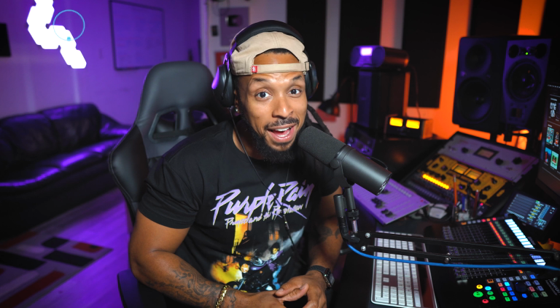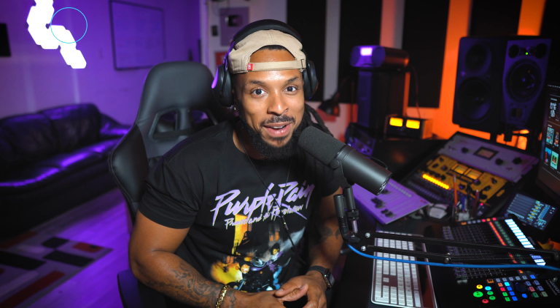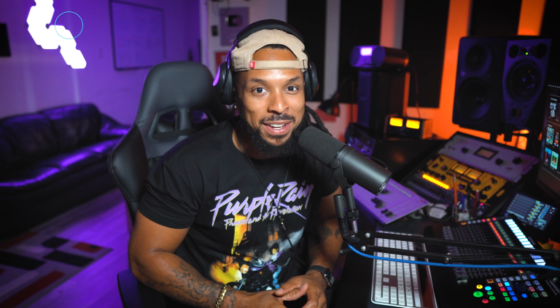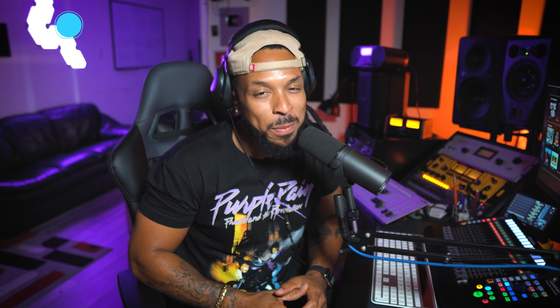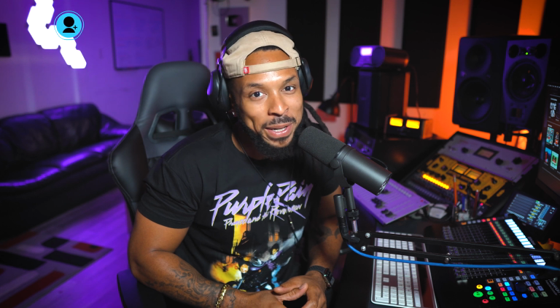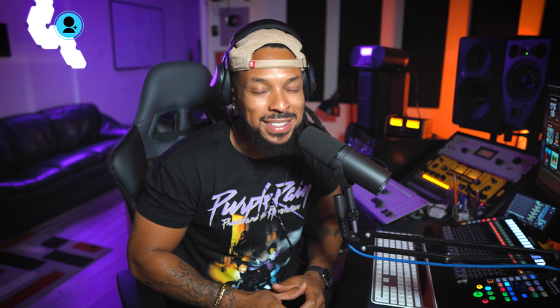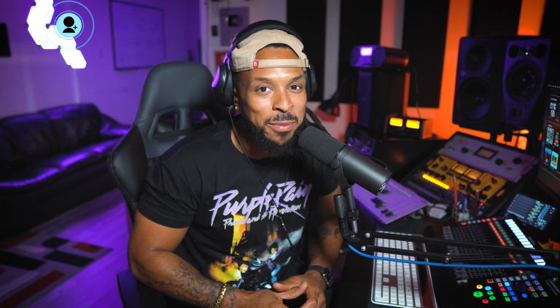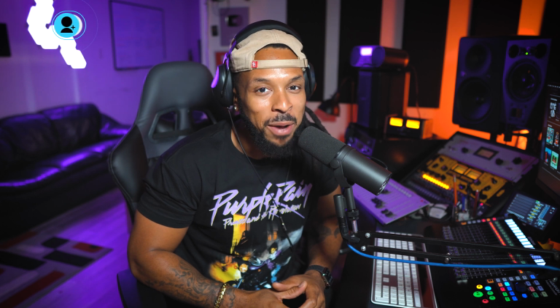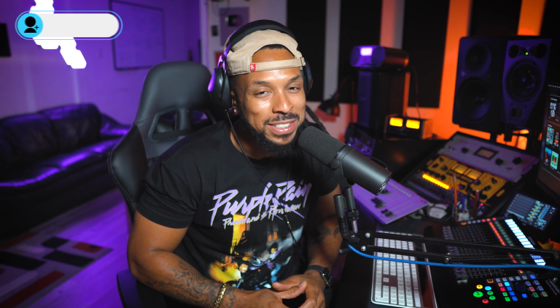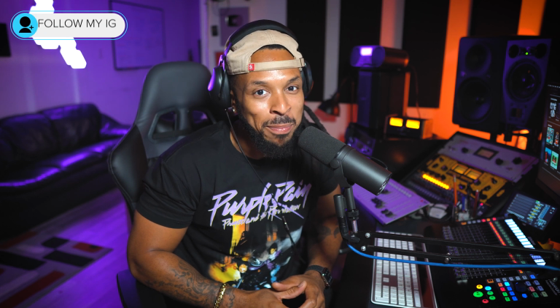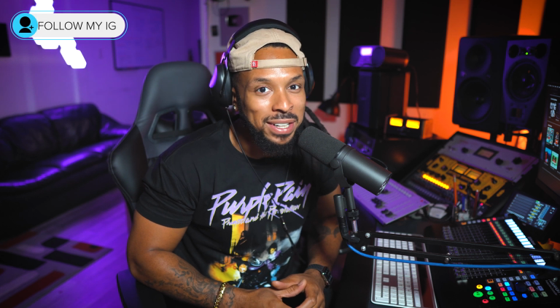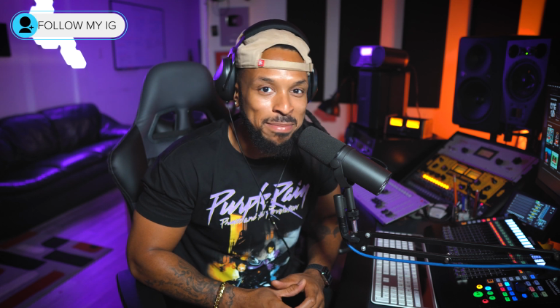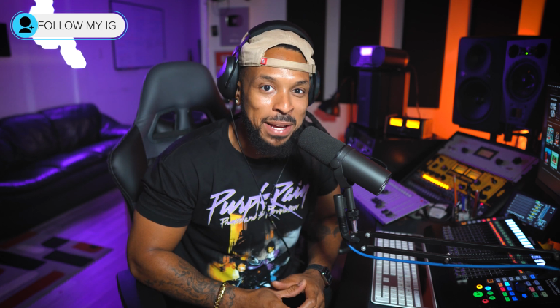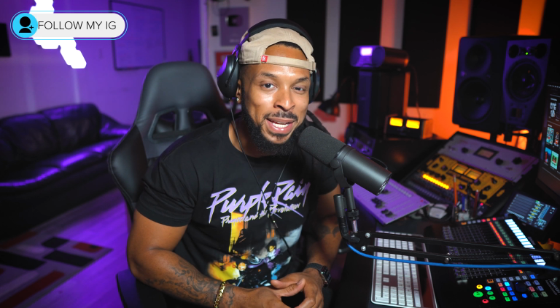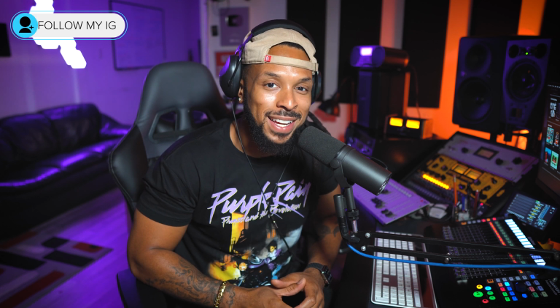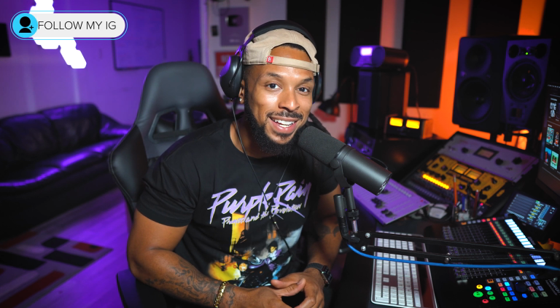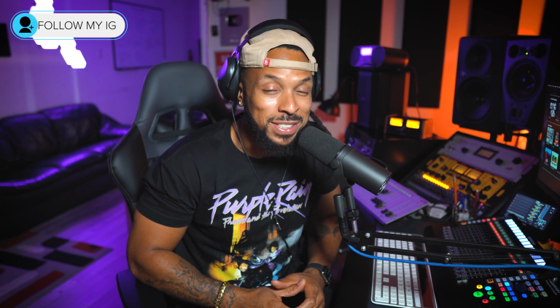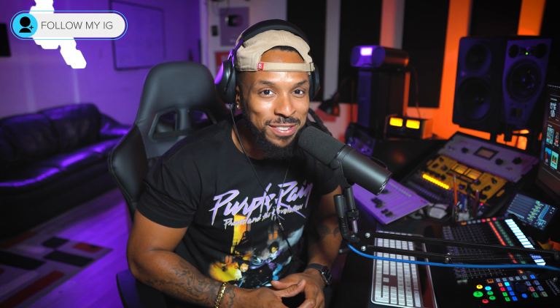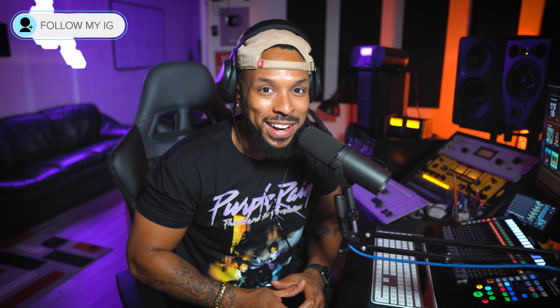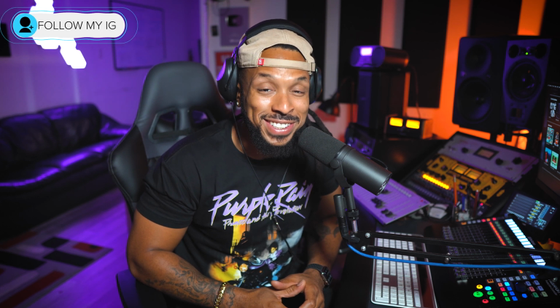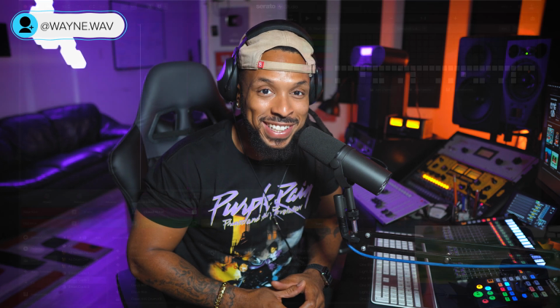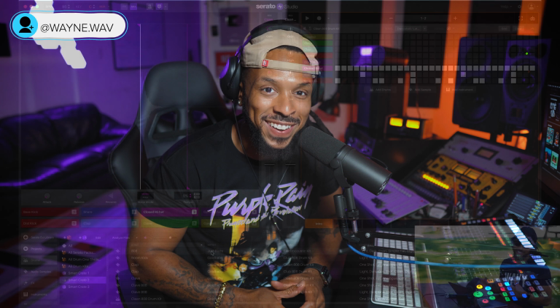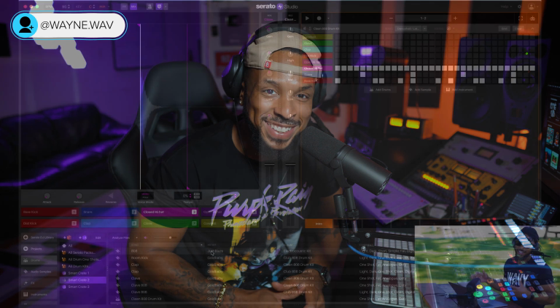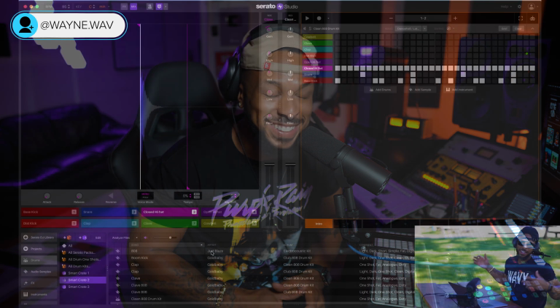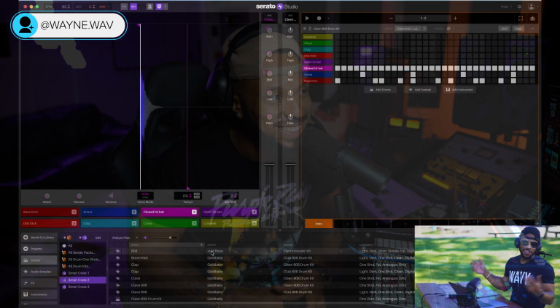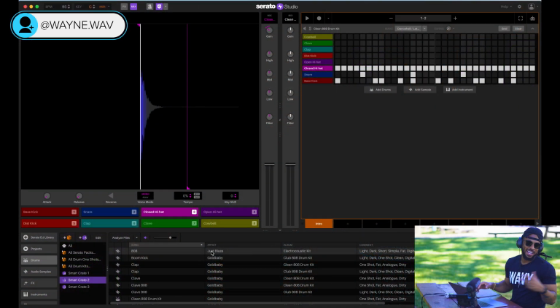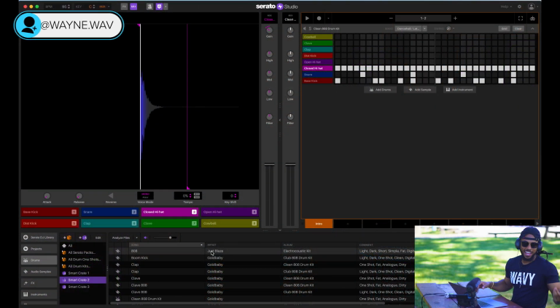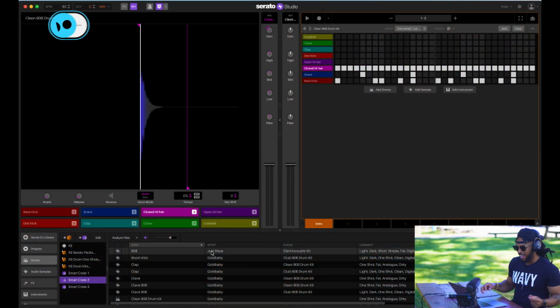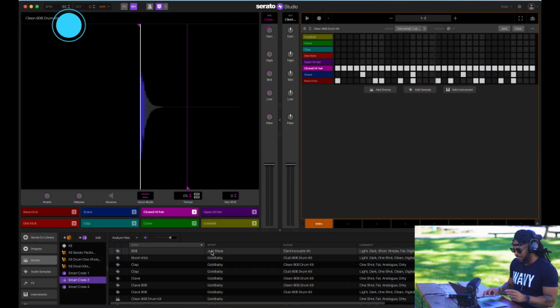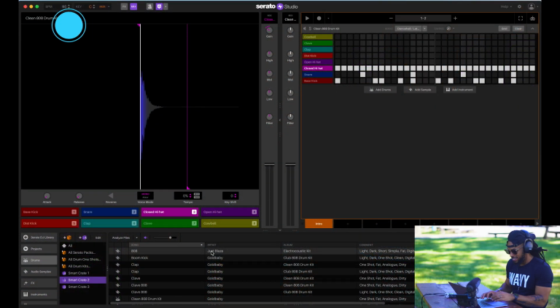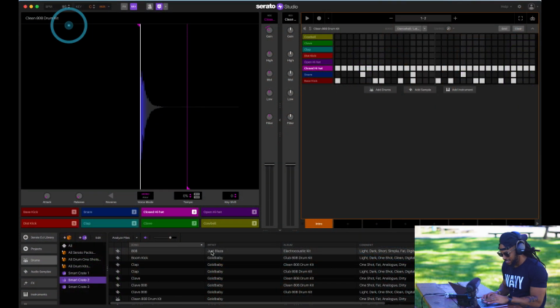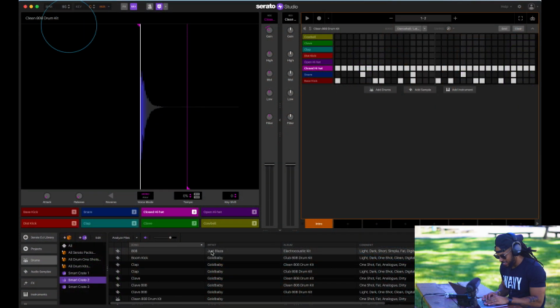Hey, remember that time when I went to the park to make a beat using Serato Studio? I'm going to go ahead and add an 808 to this joint.